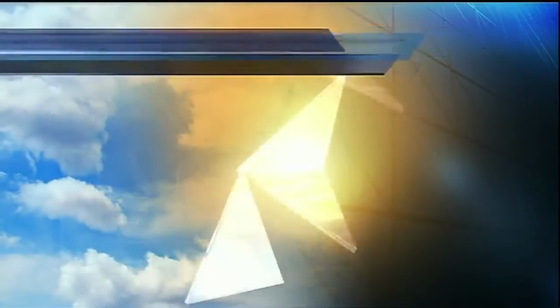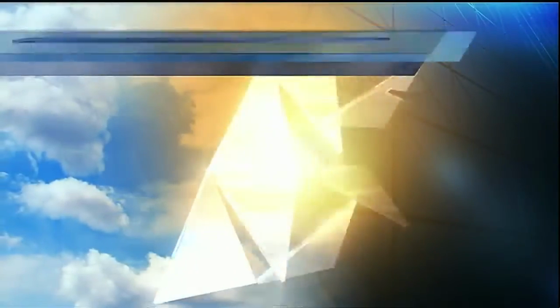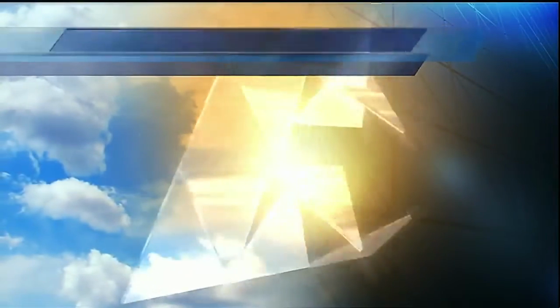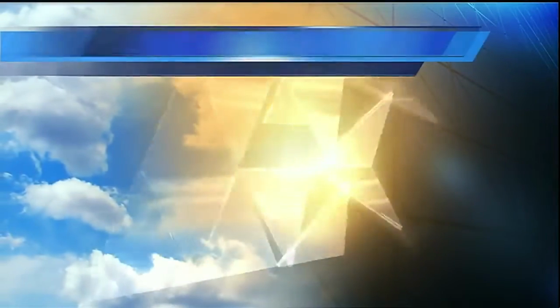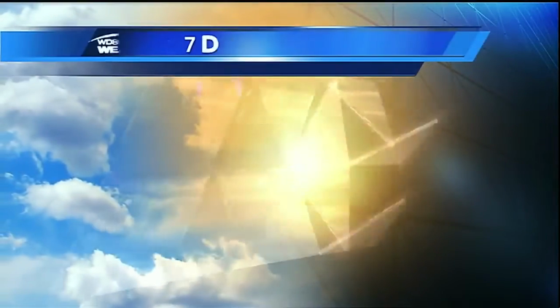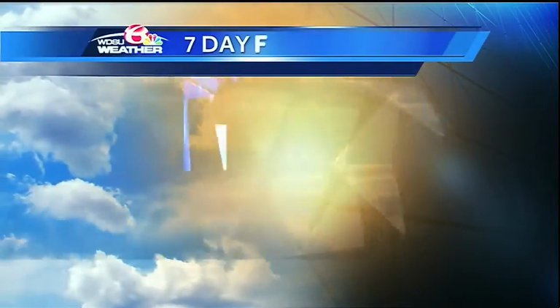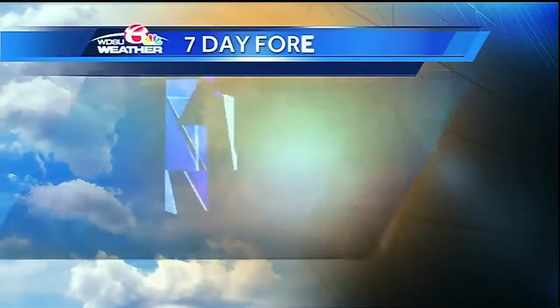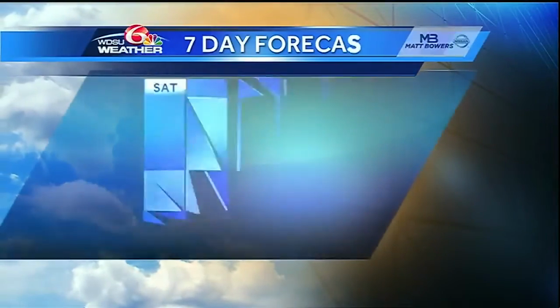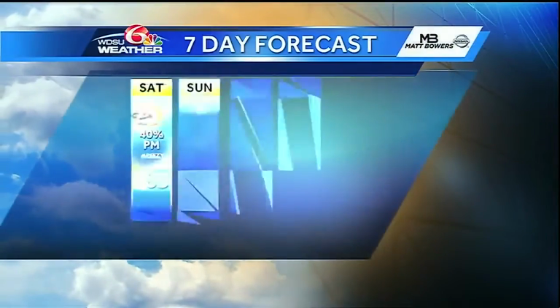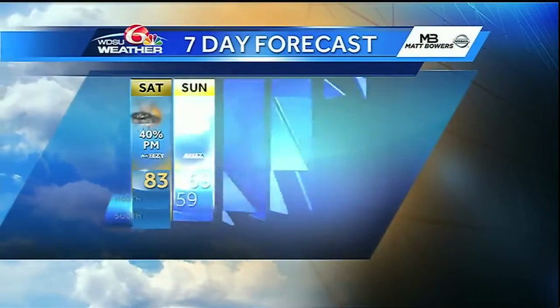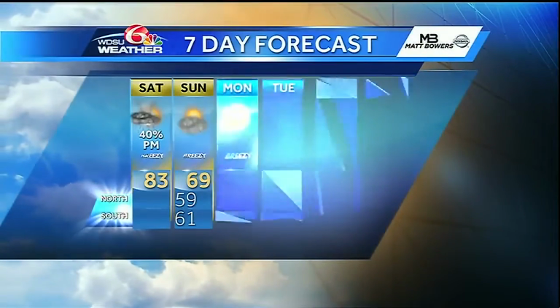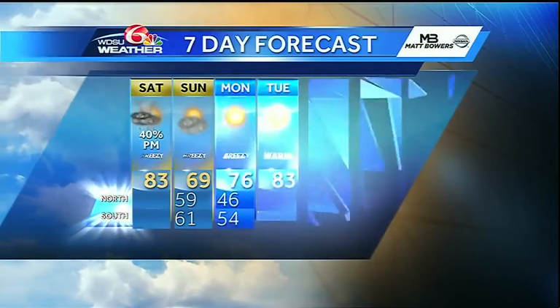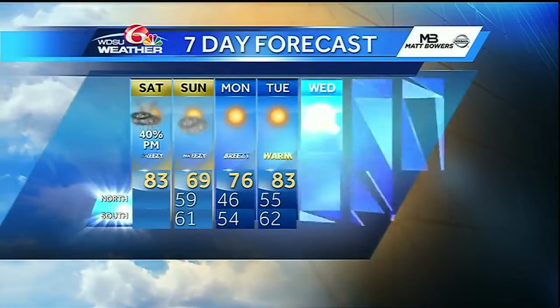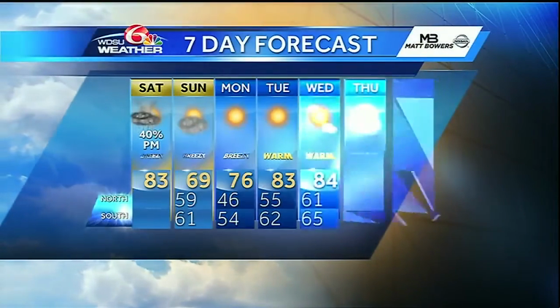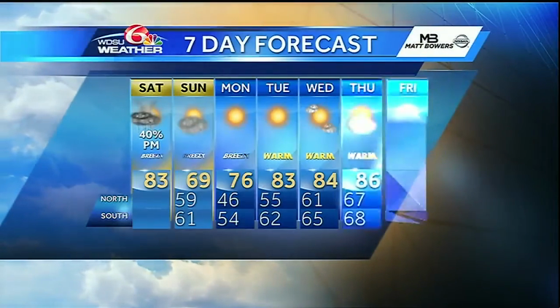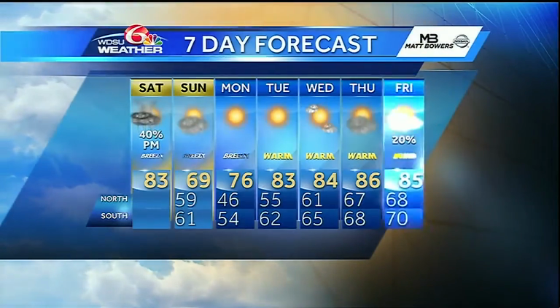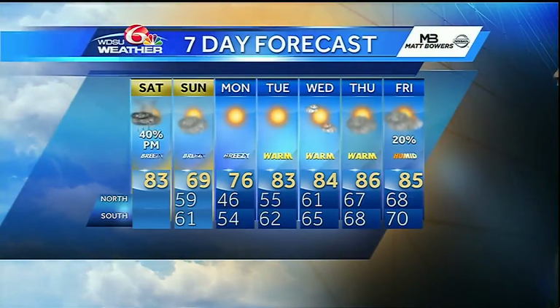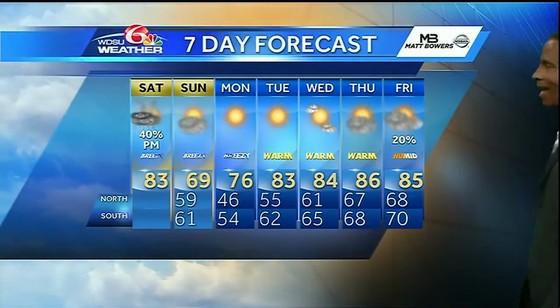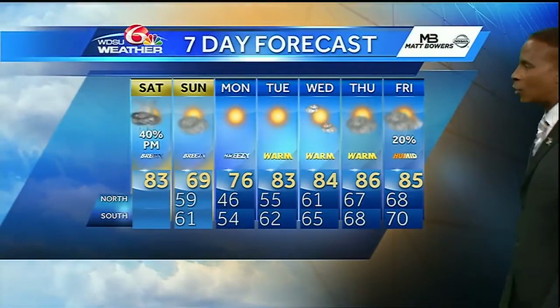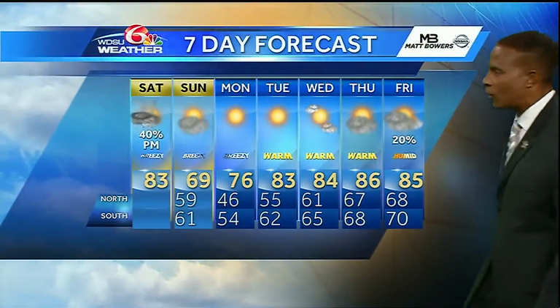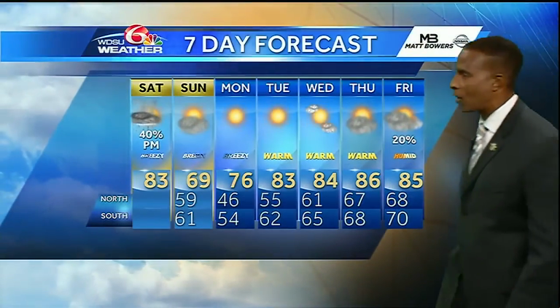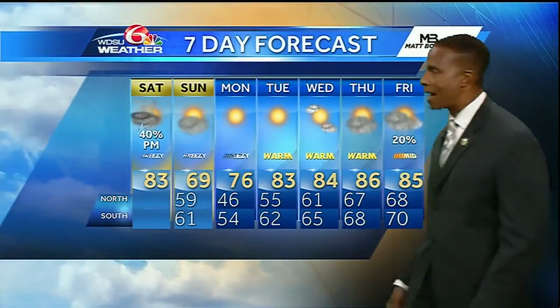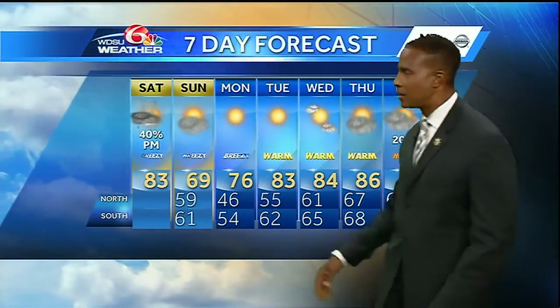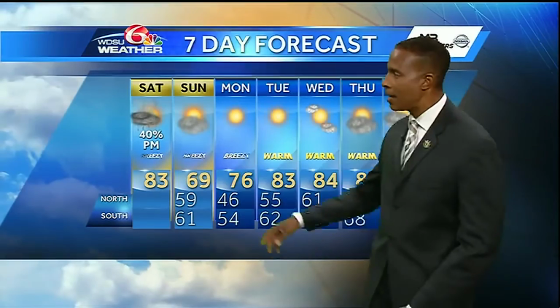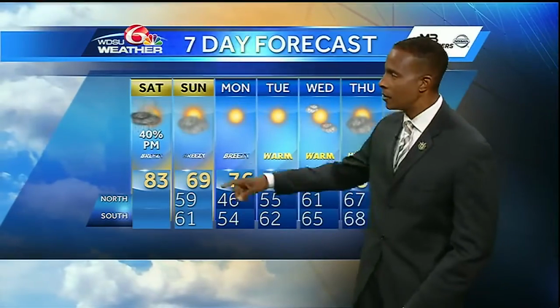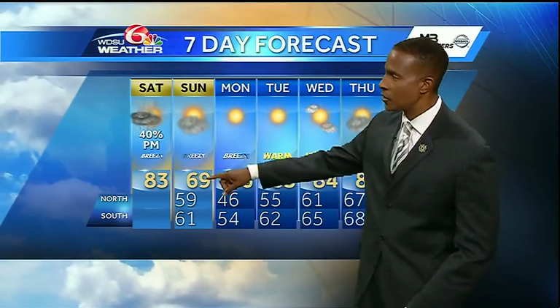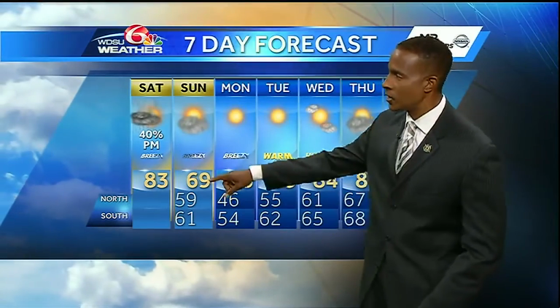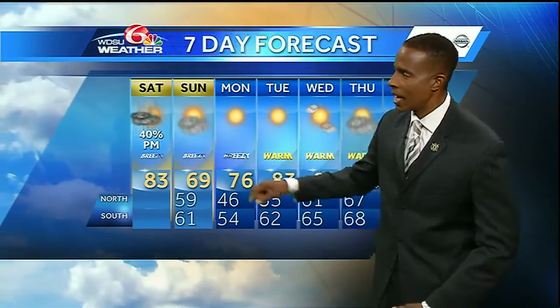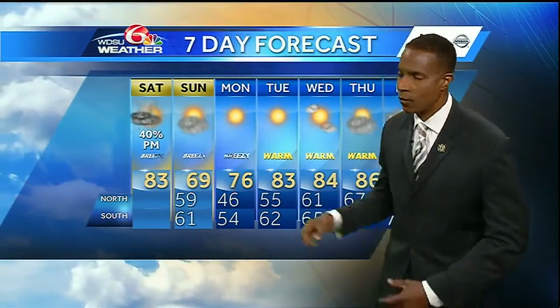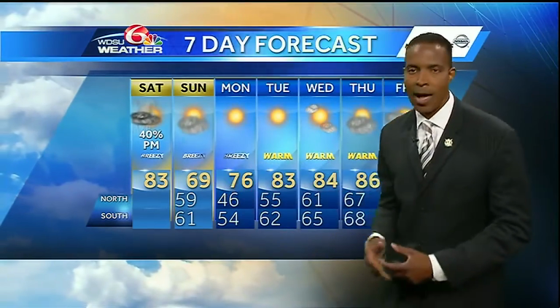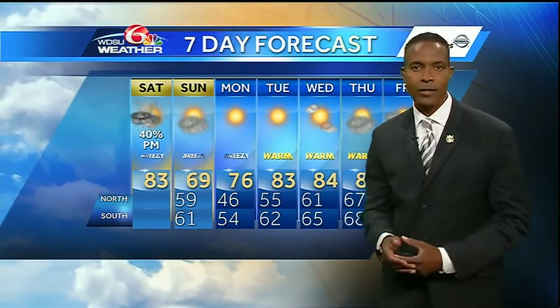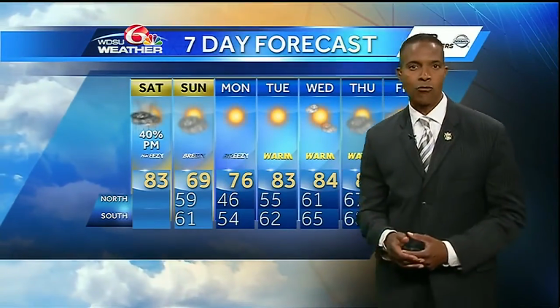Quick look at your seven-day forecast — temperatures going from 83 for a high today down to 69 for a high tomorrow.